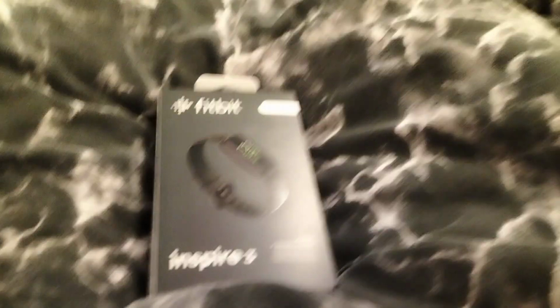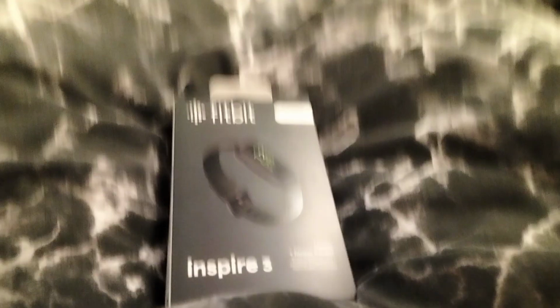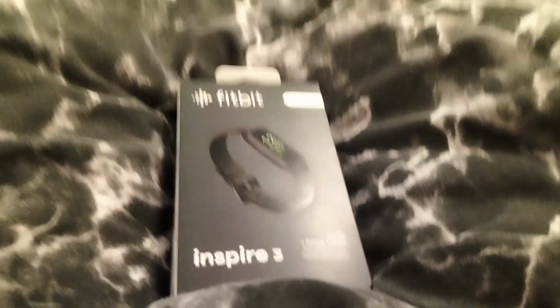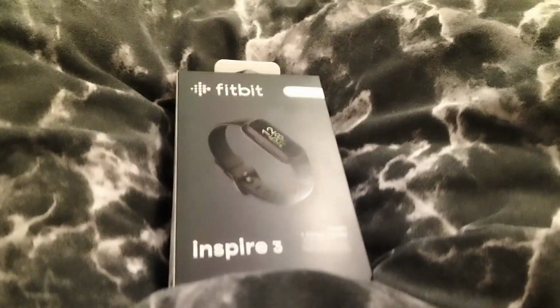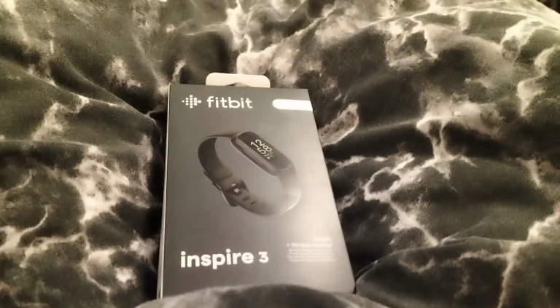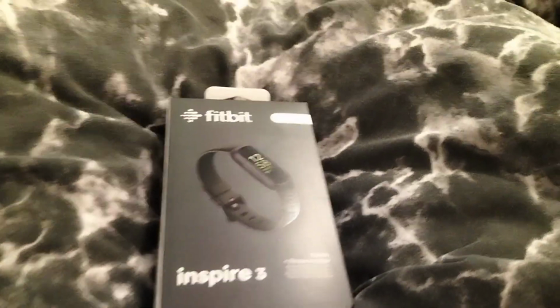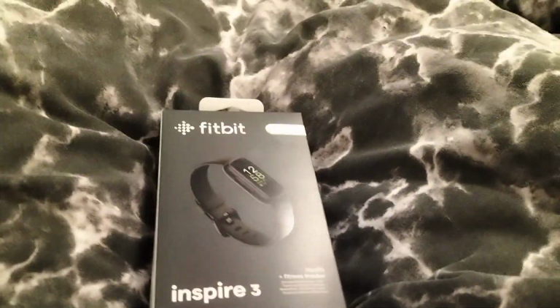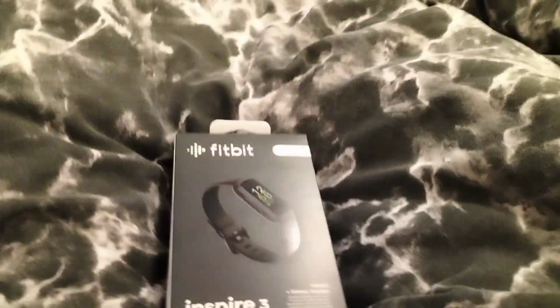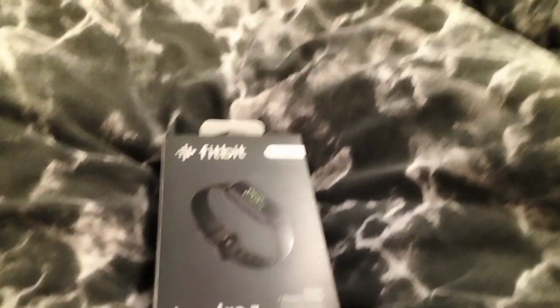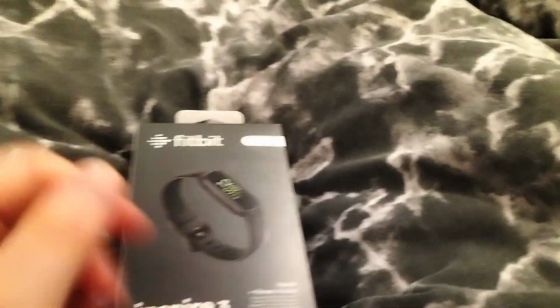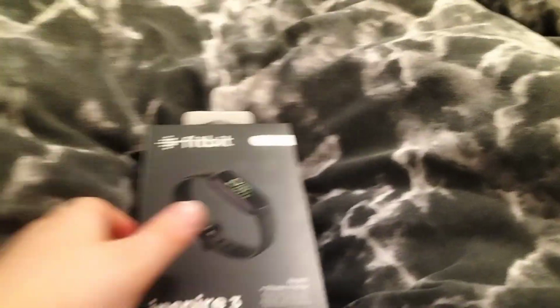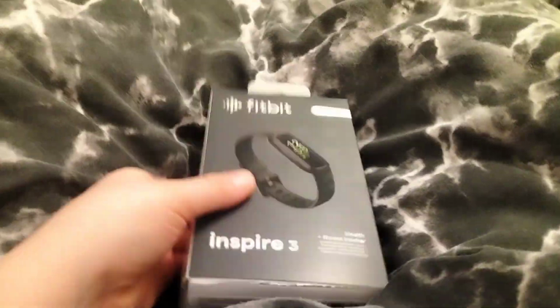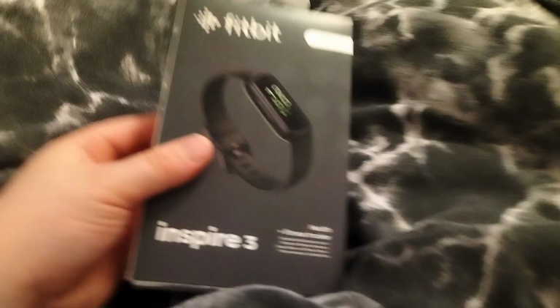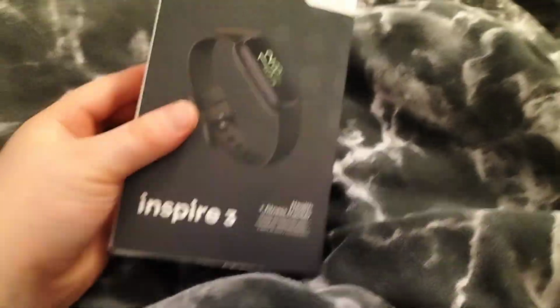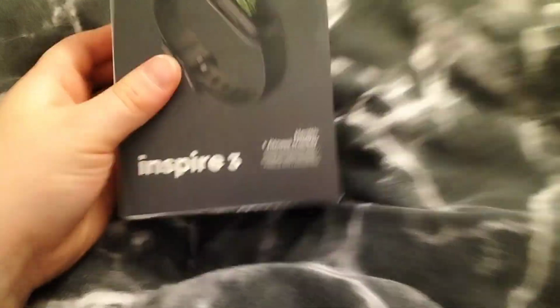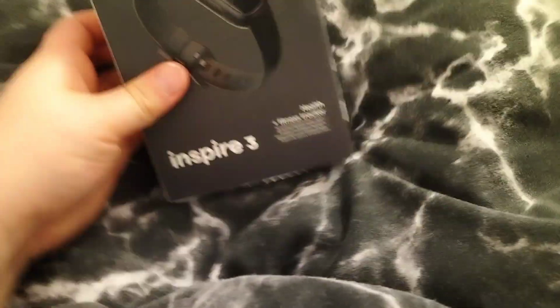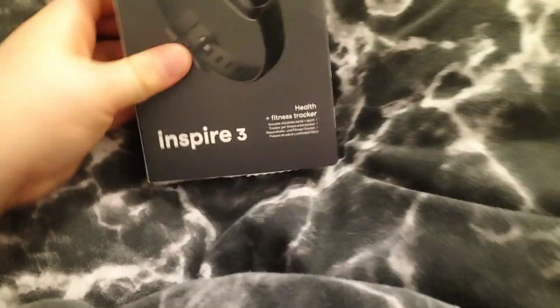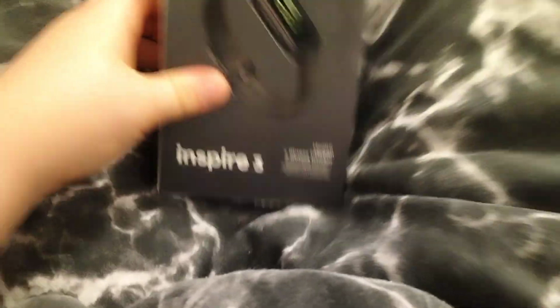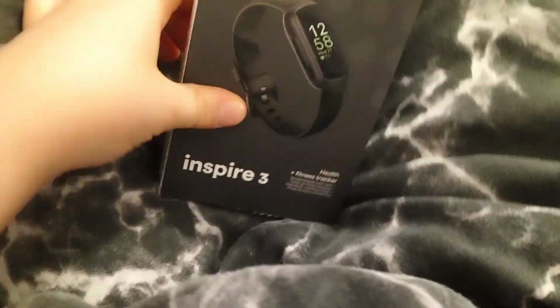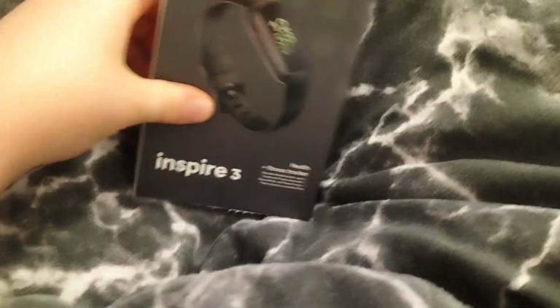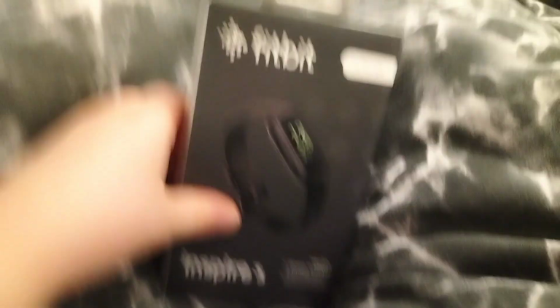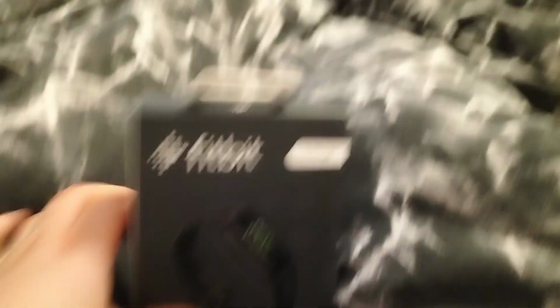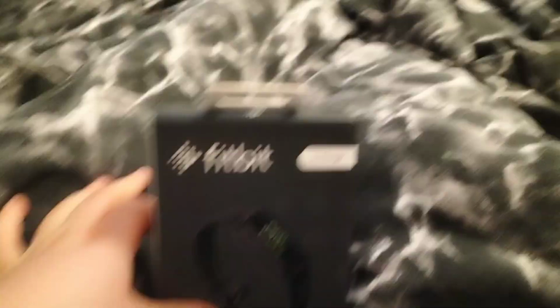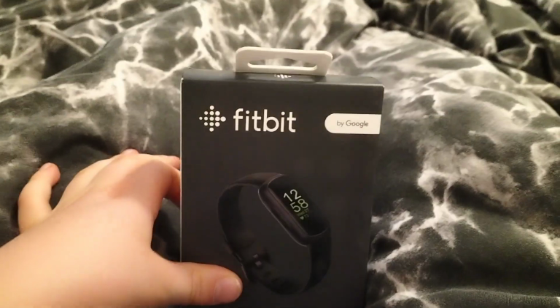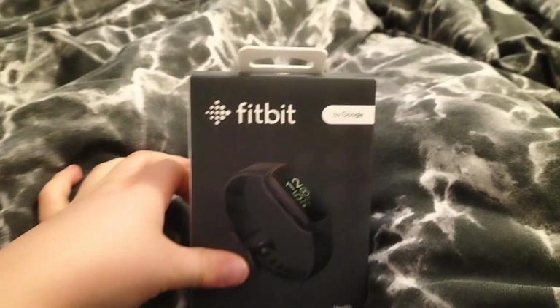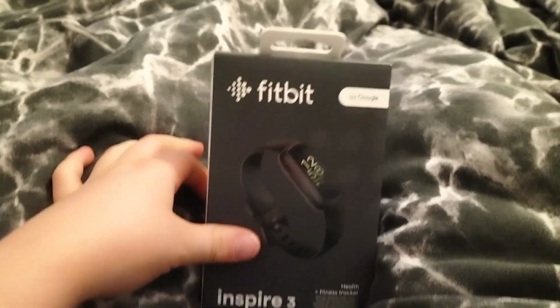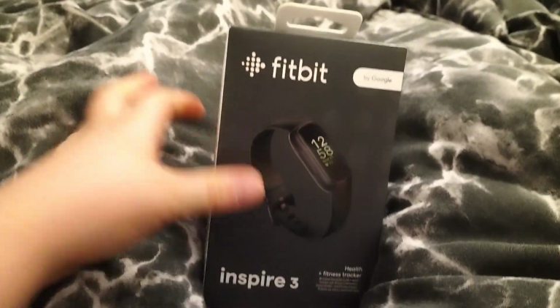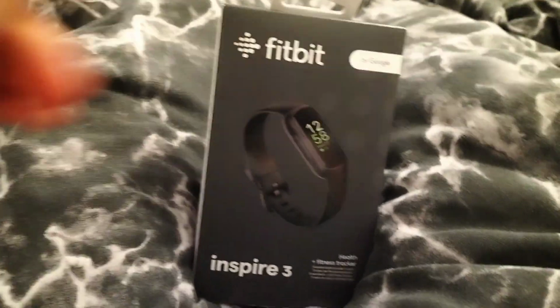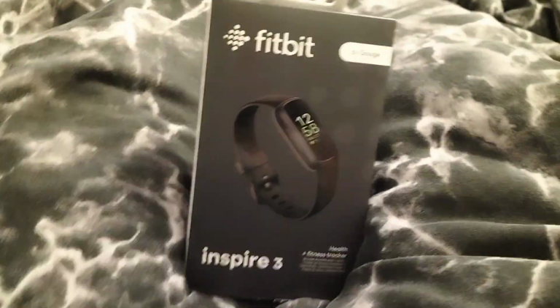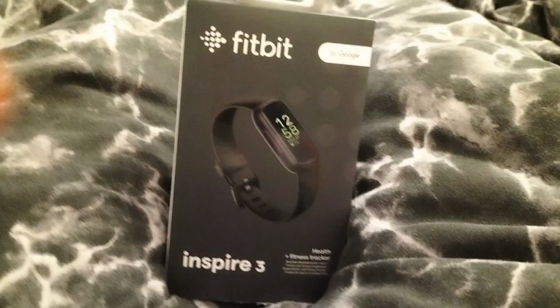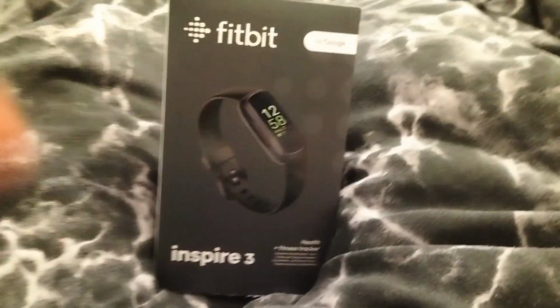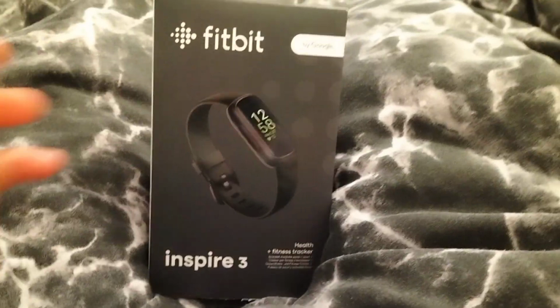Guys, today I'm doing a YouTube video on my new Fitbit Inspire 3.